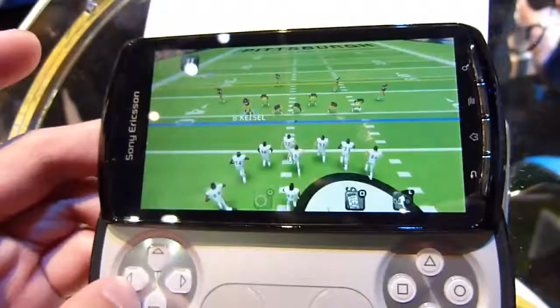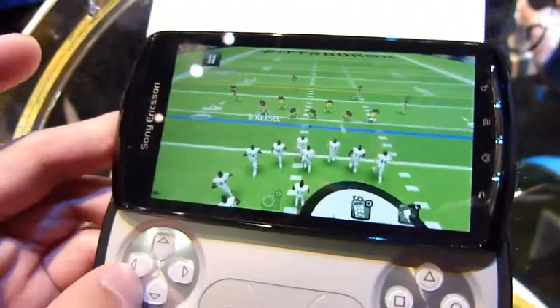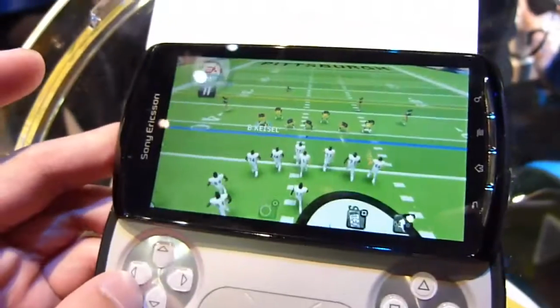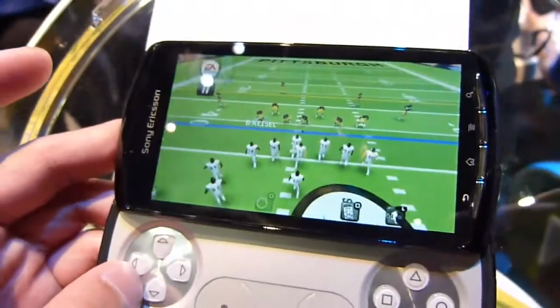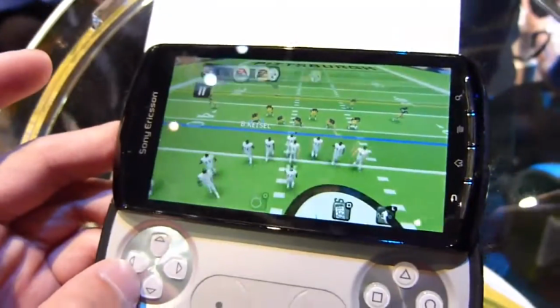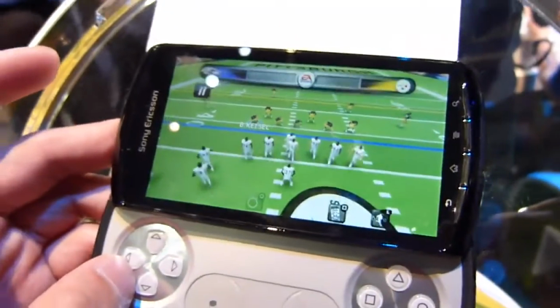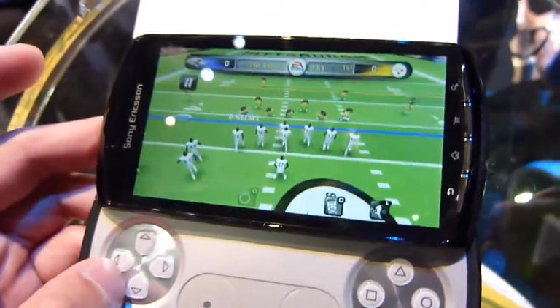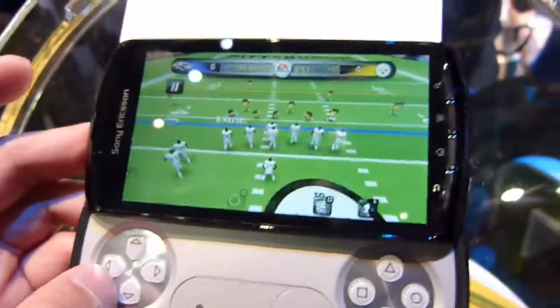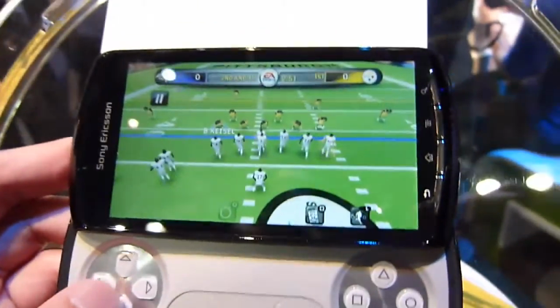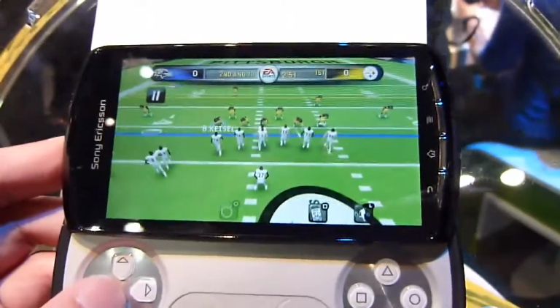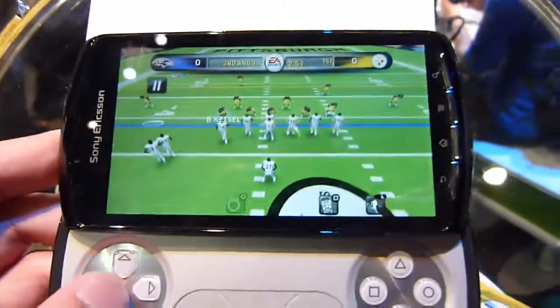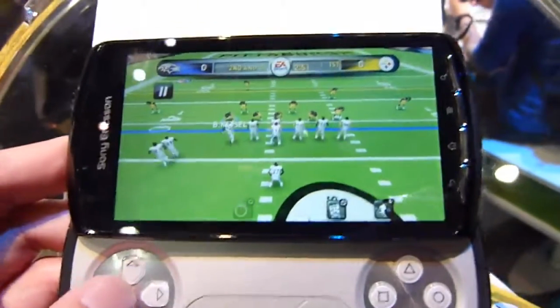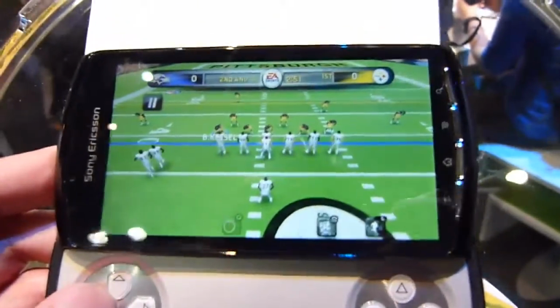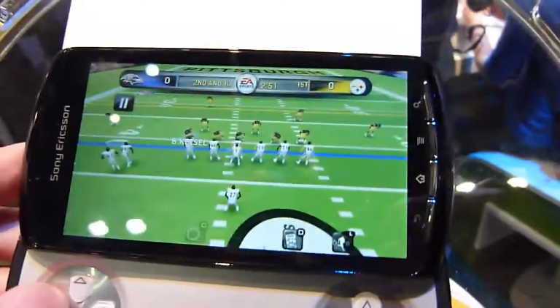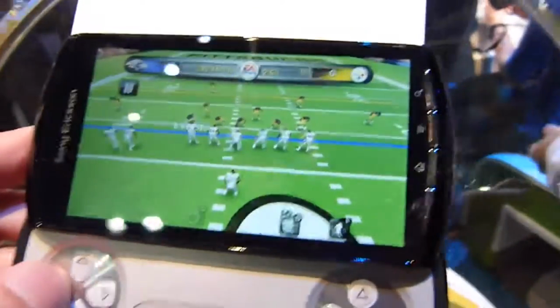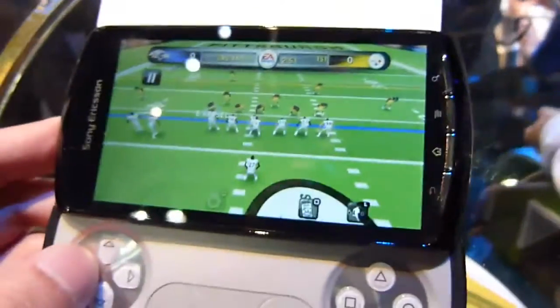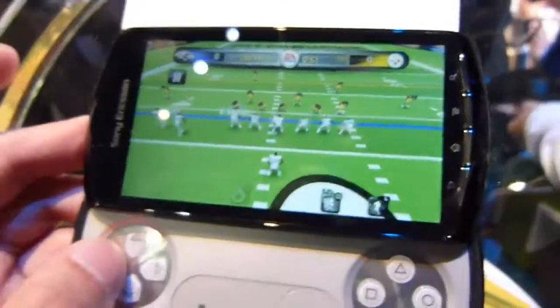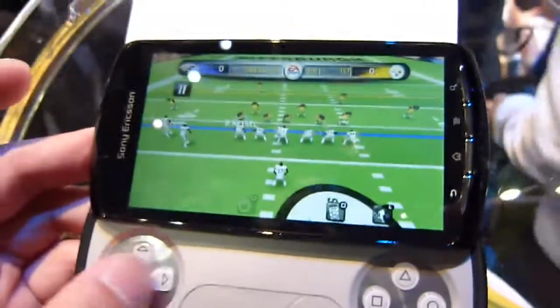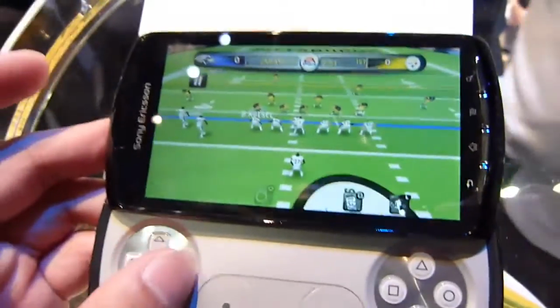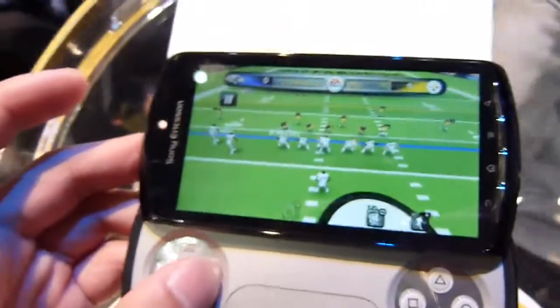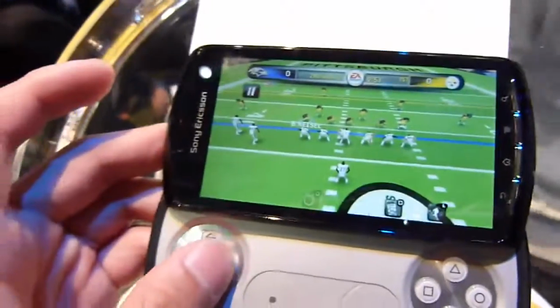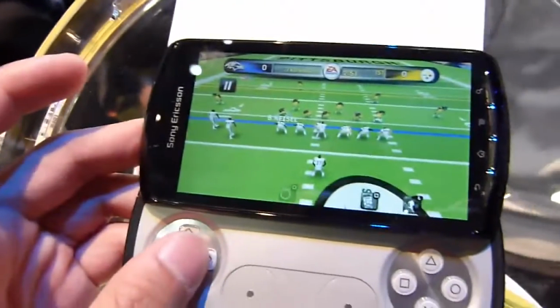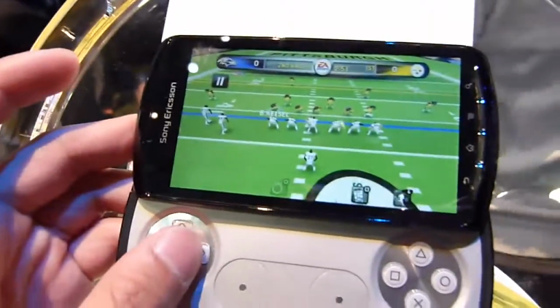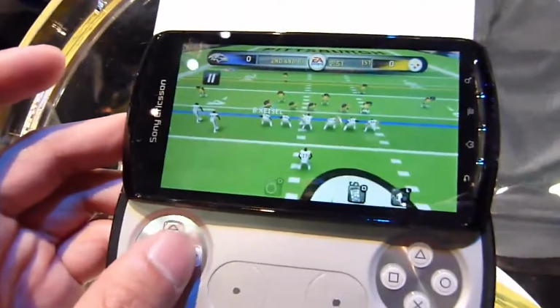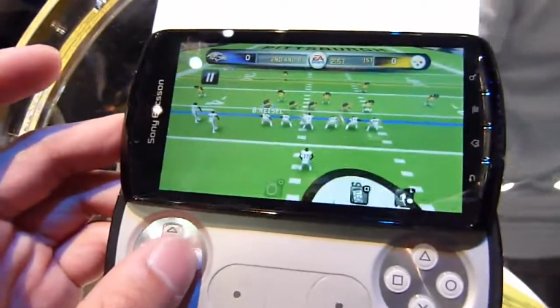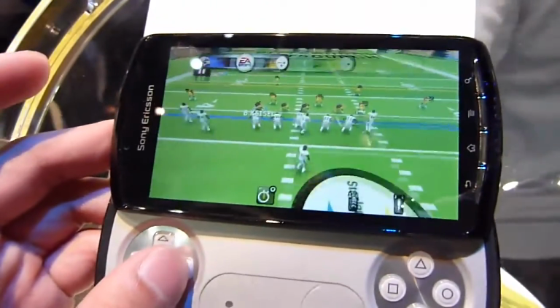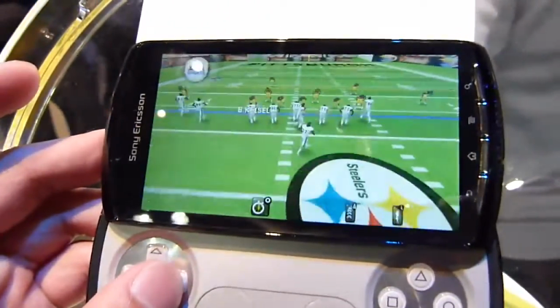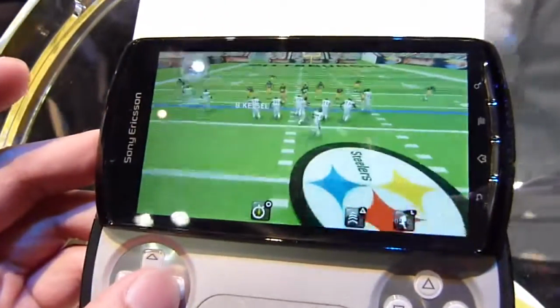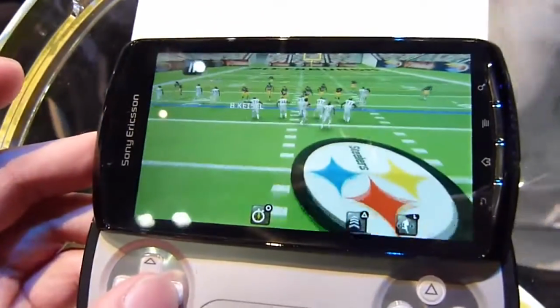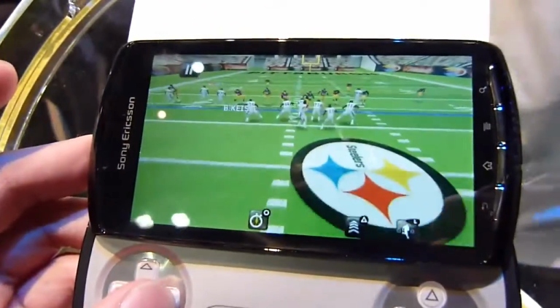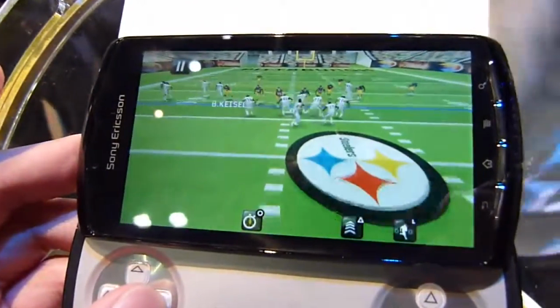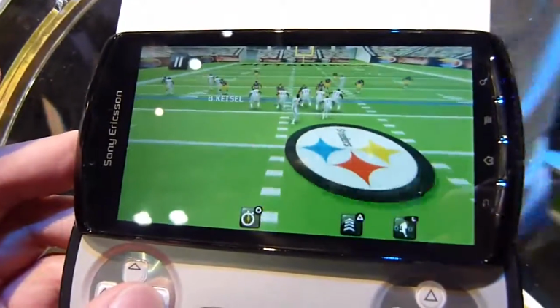So if you want to check out more about the Madden game, you can check out our website at philmarina.com.